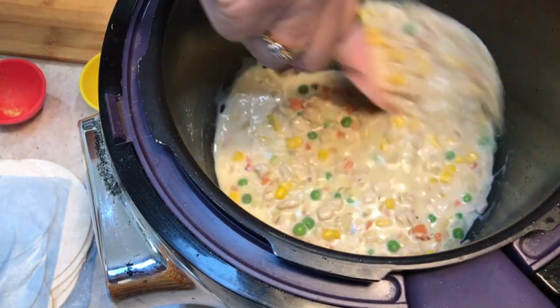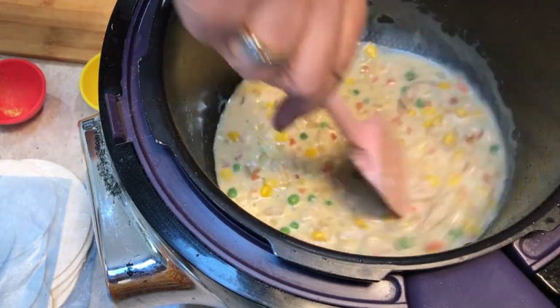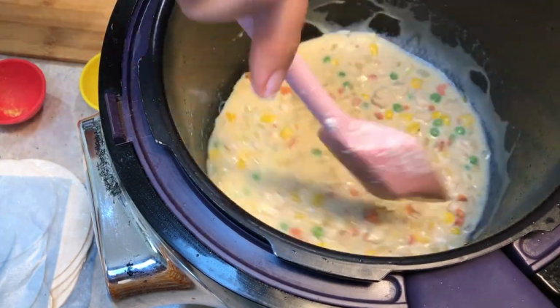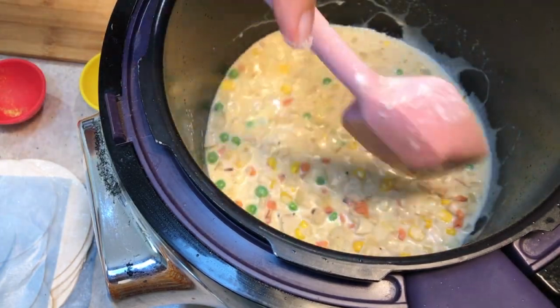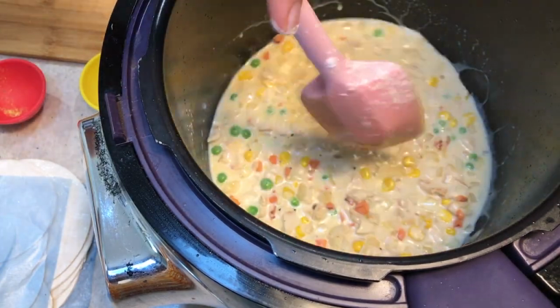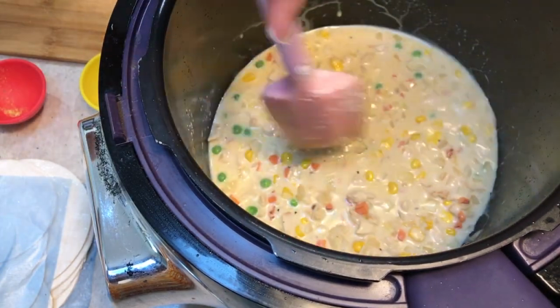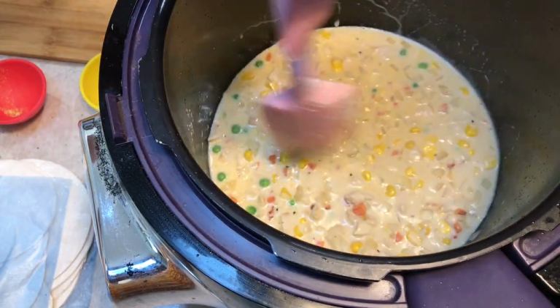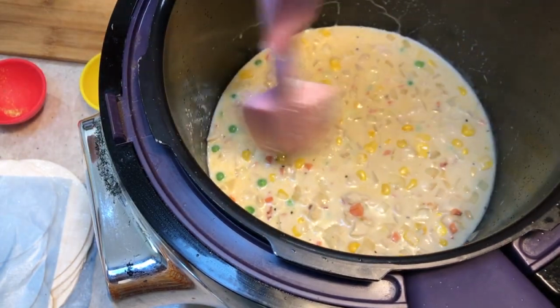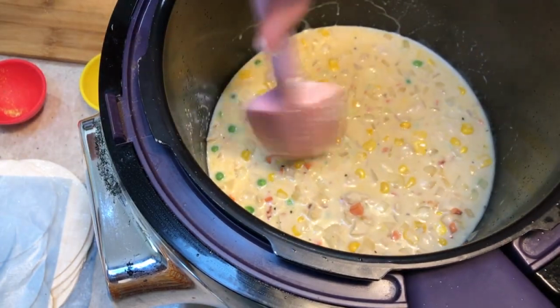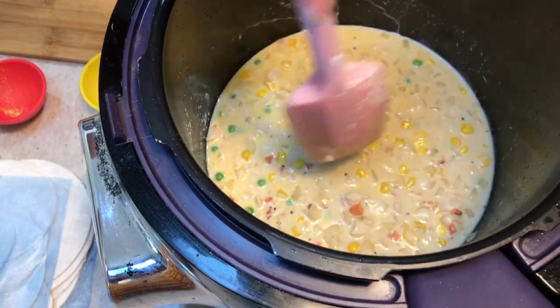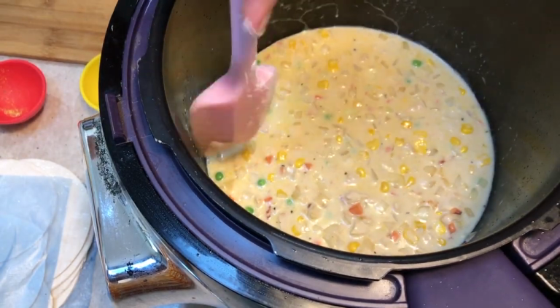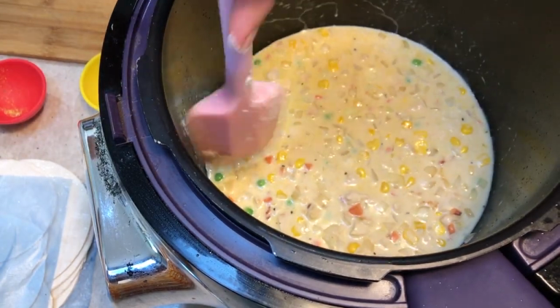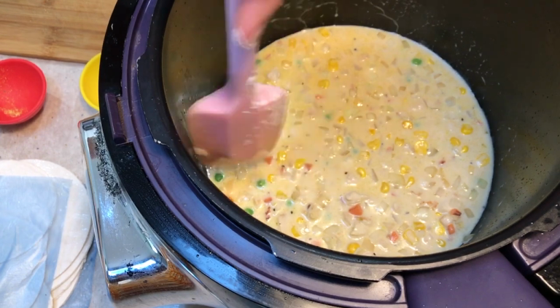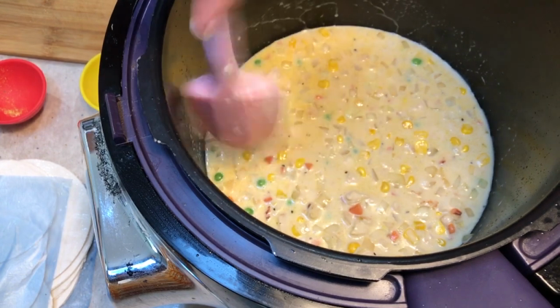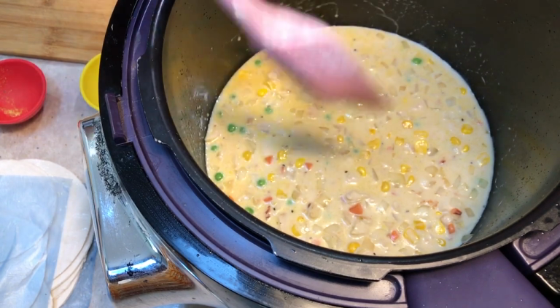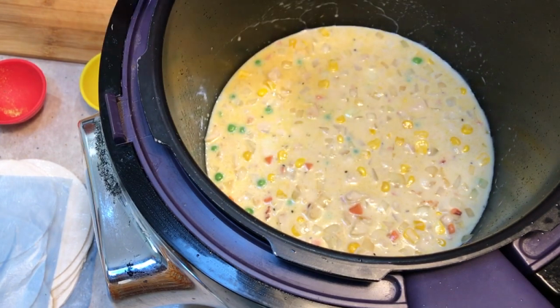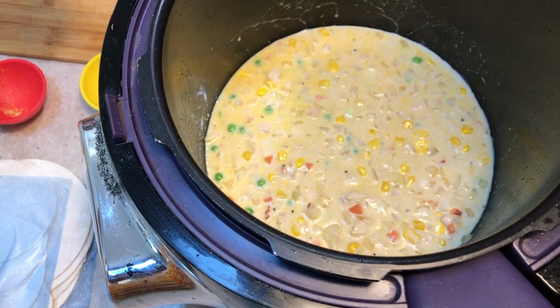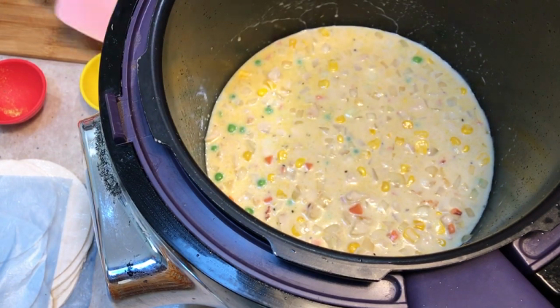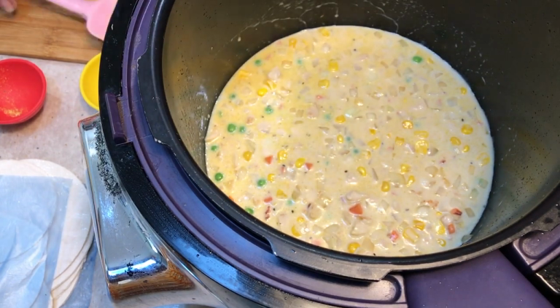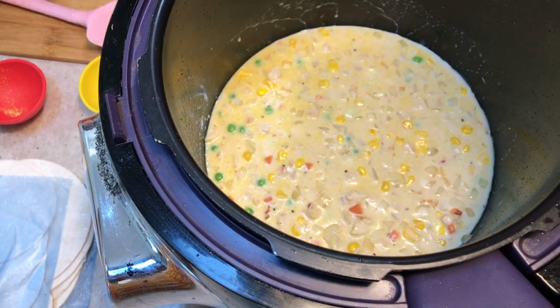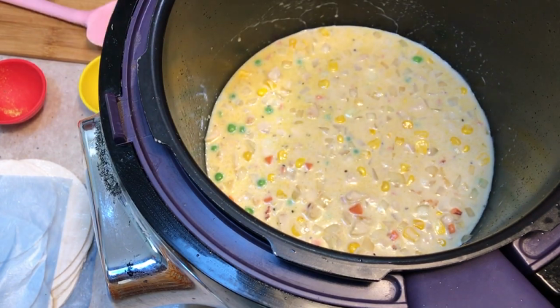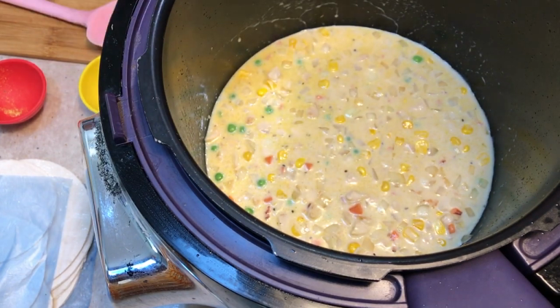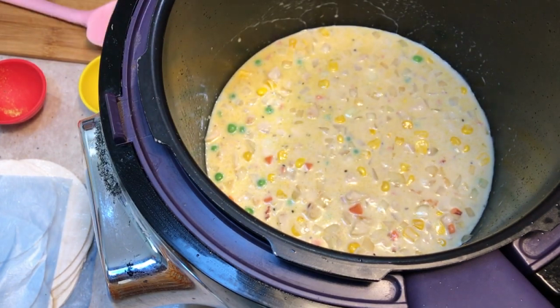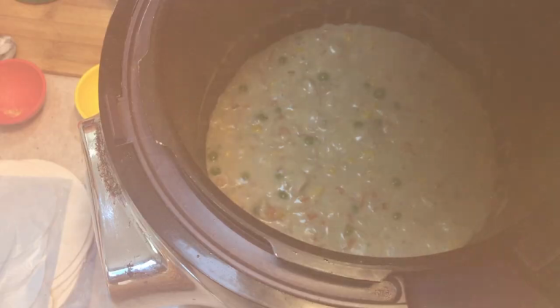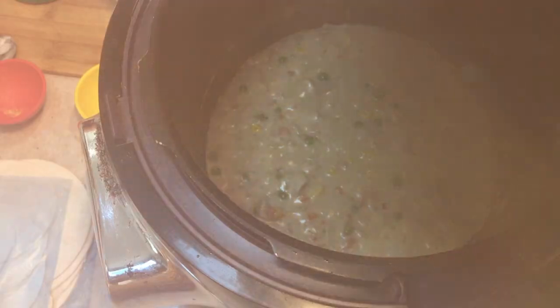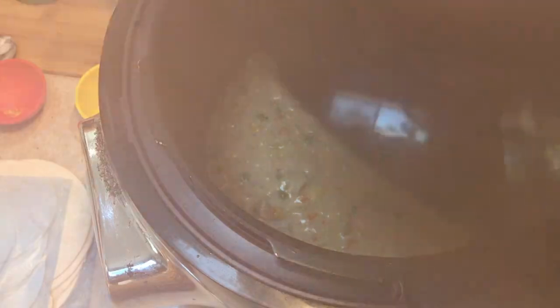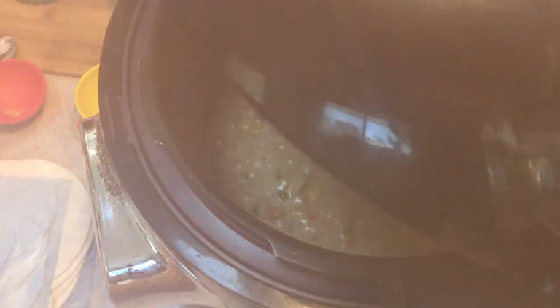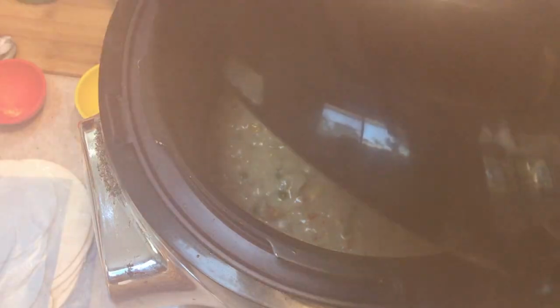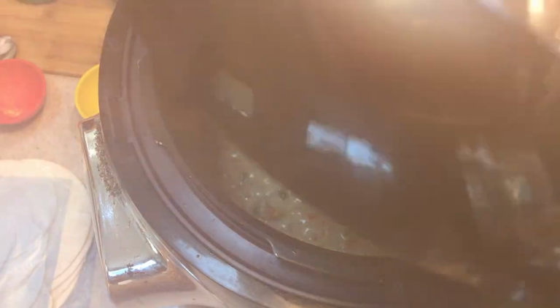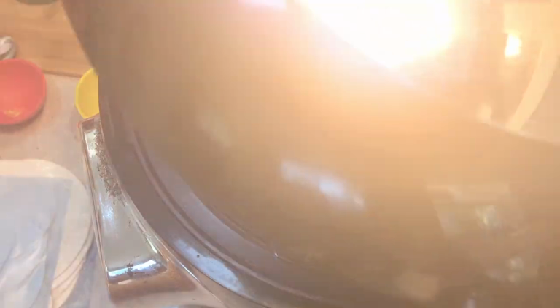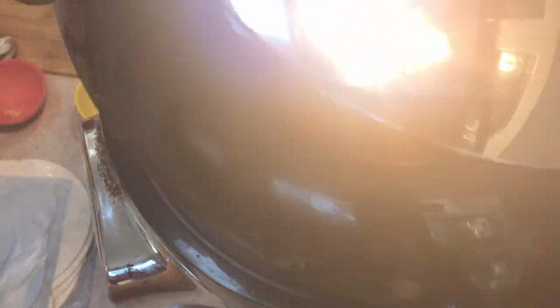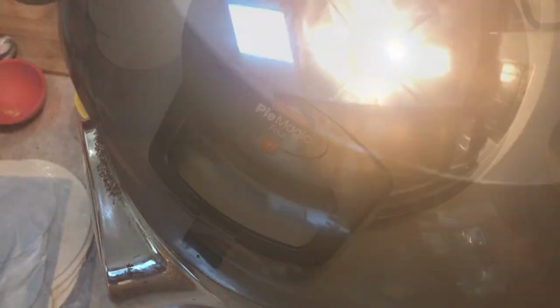Now just close the lid and cook that for two minutes on the quick cook function — two minutes and immediate start.